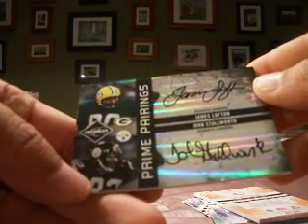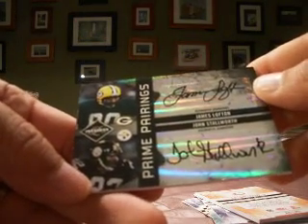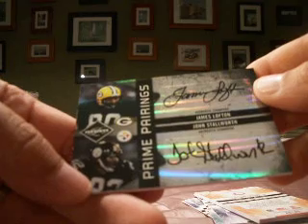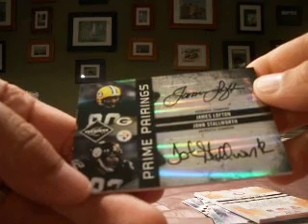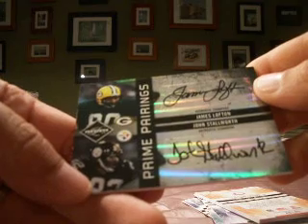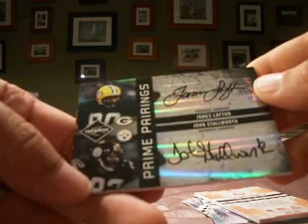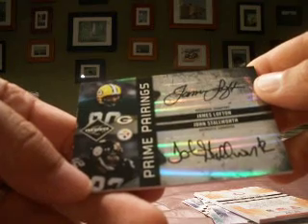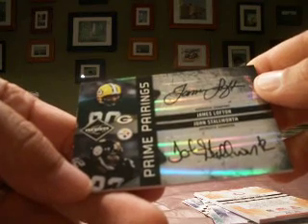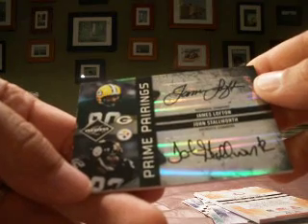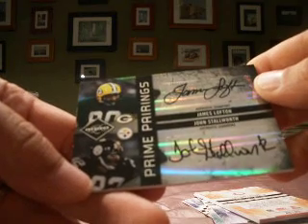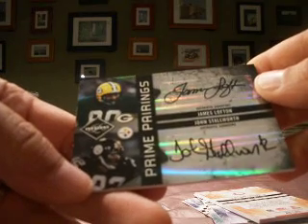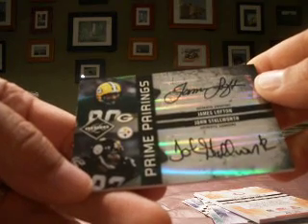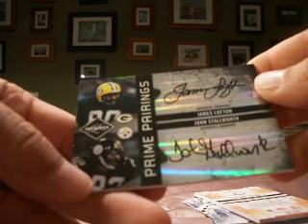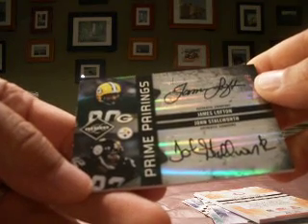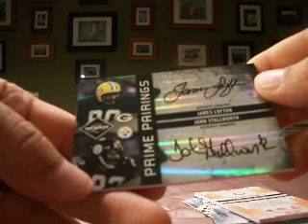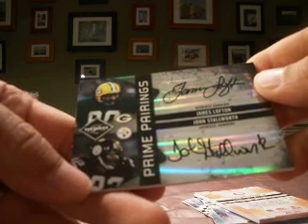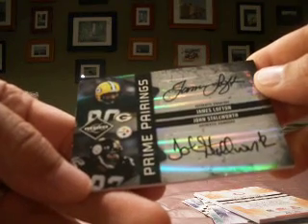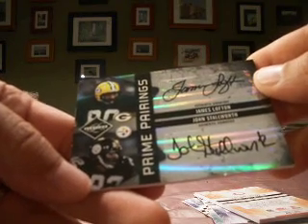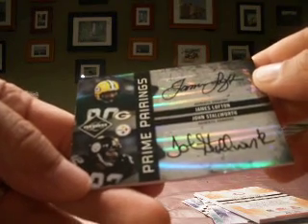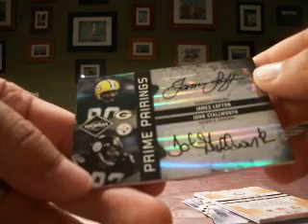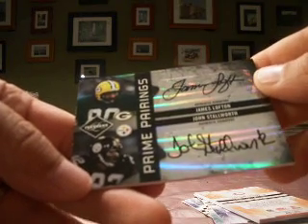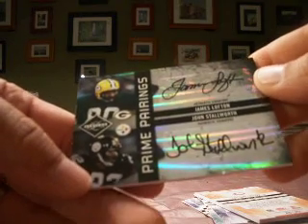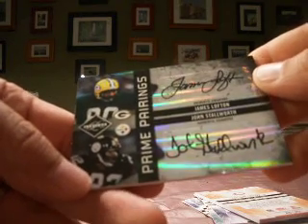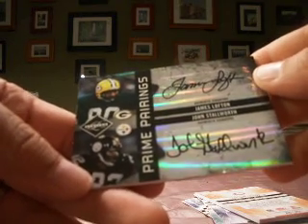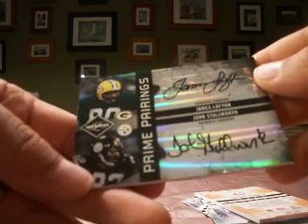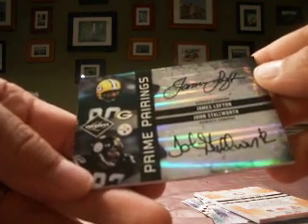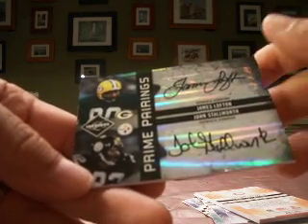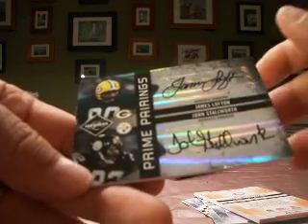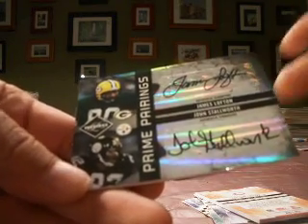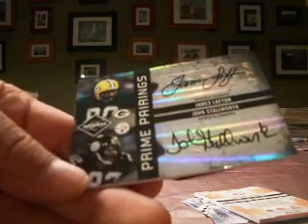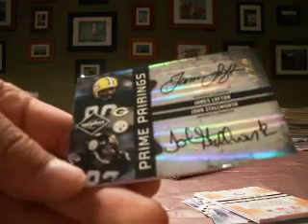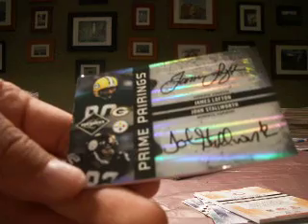We have one box left for the hobby break — it is 2009 Exquisite, and that's coming up next.